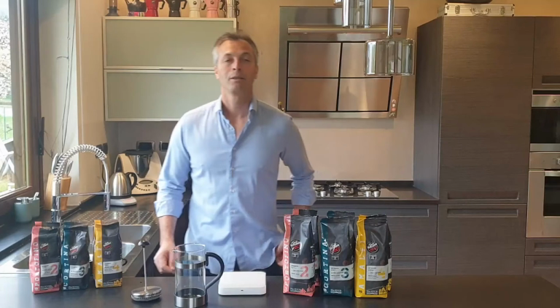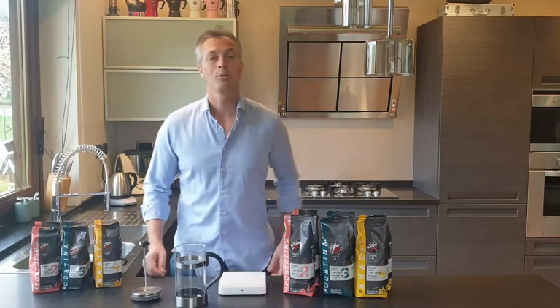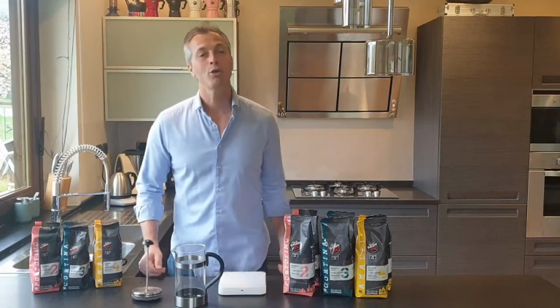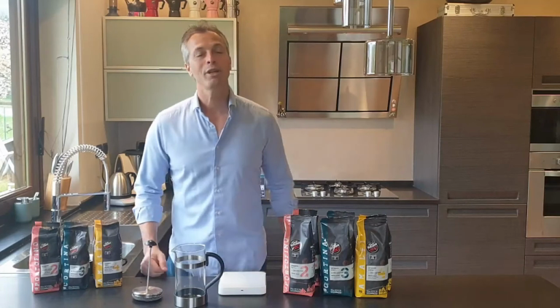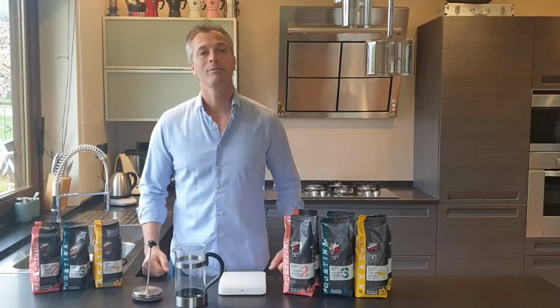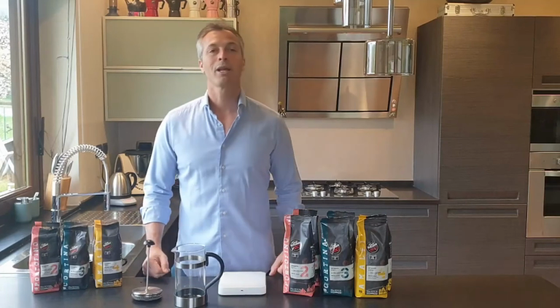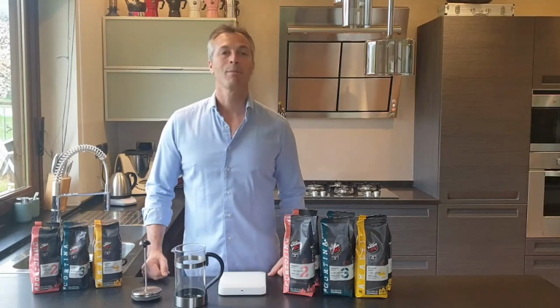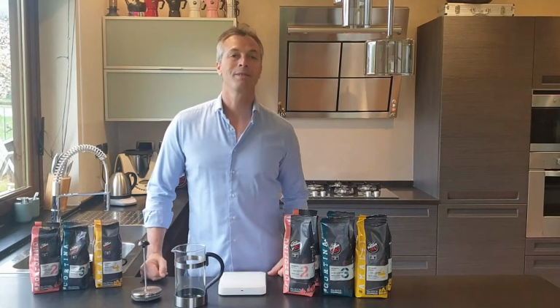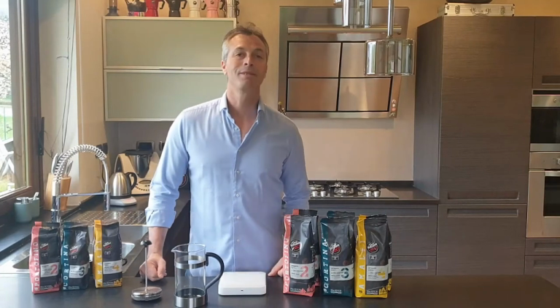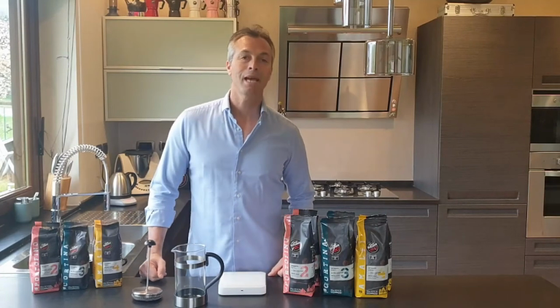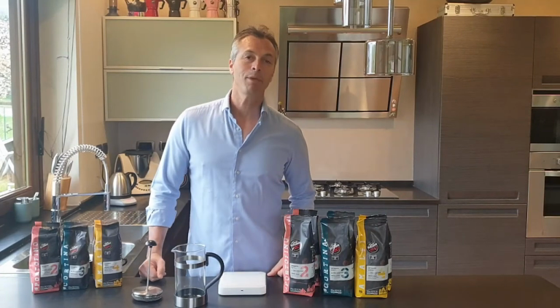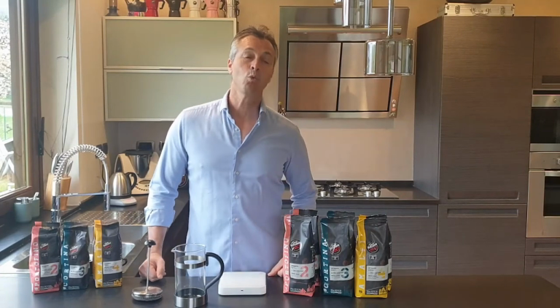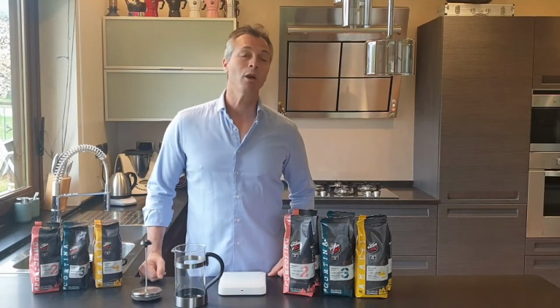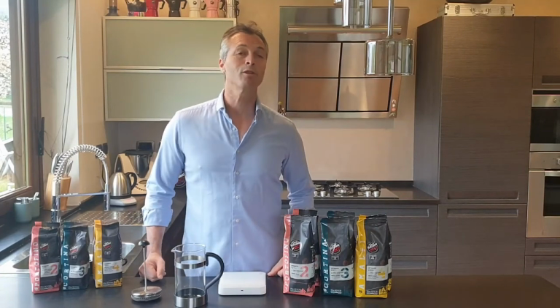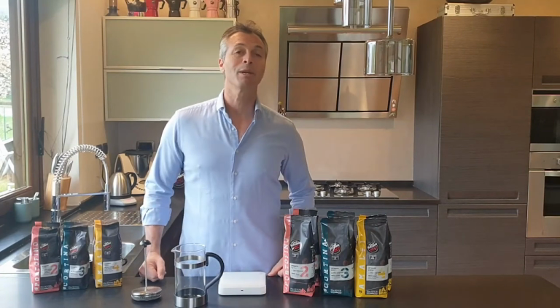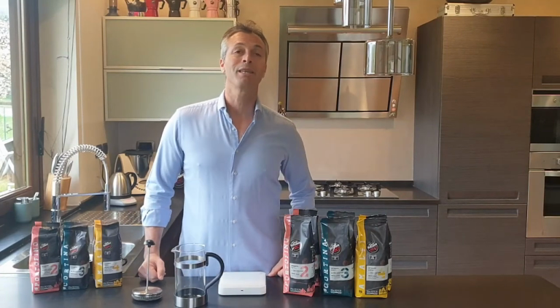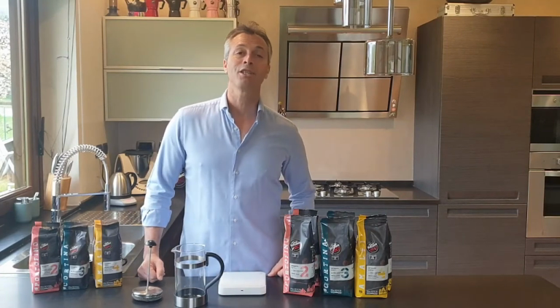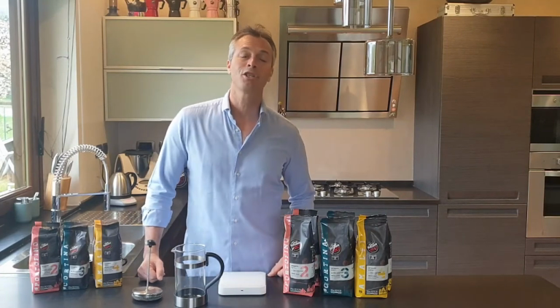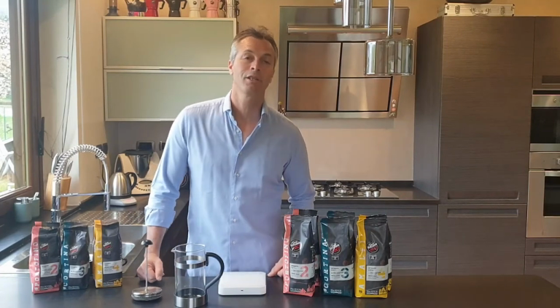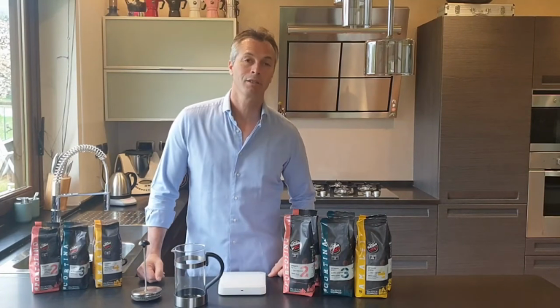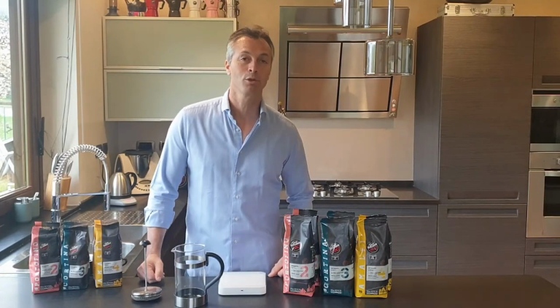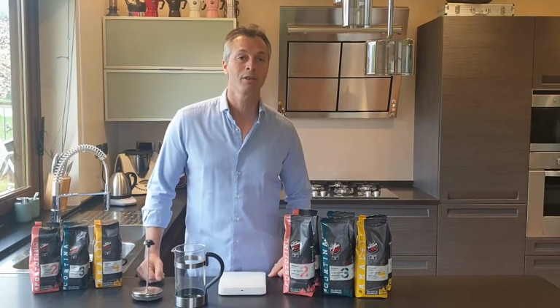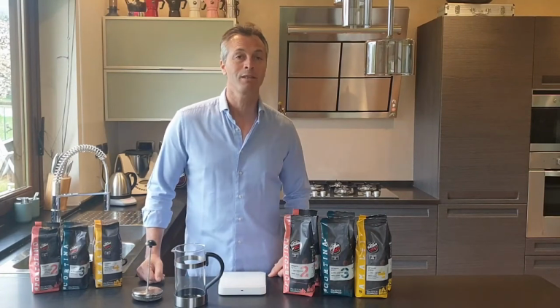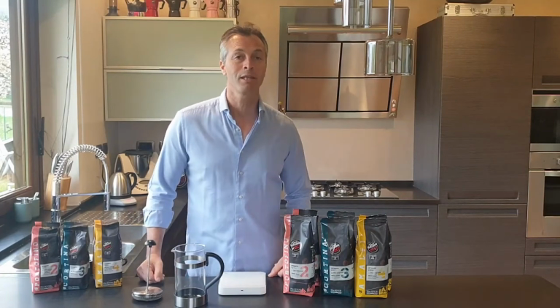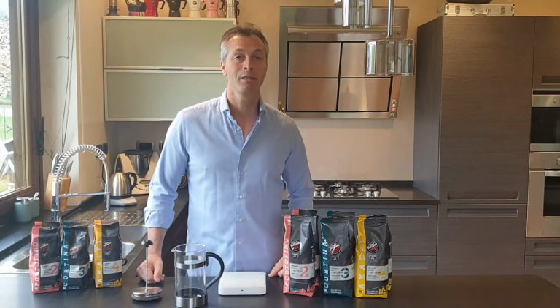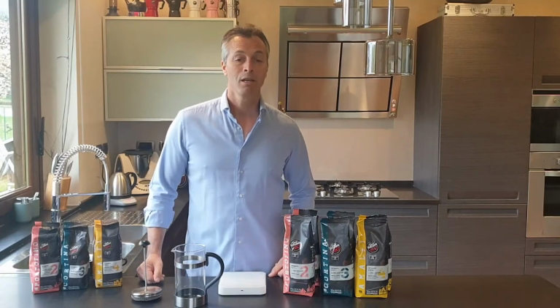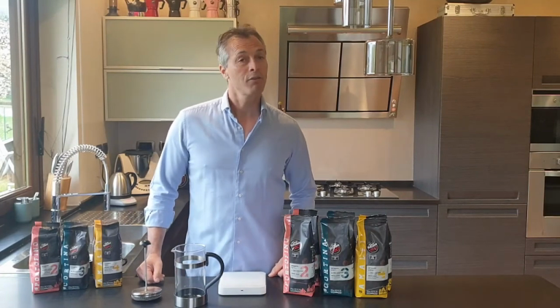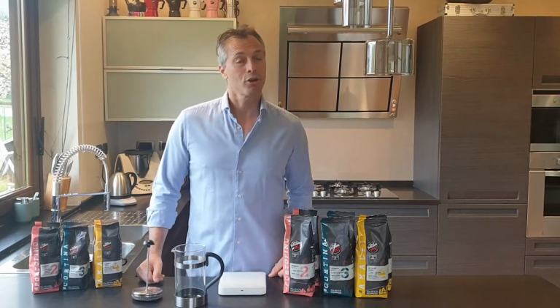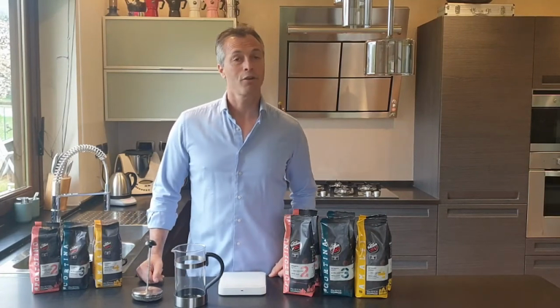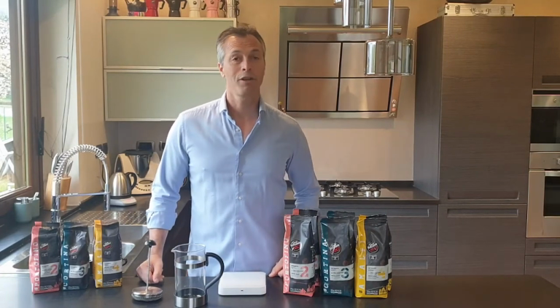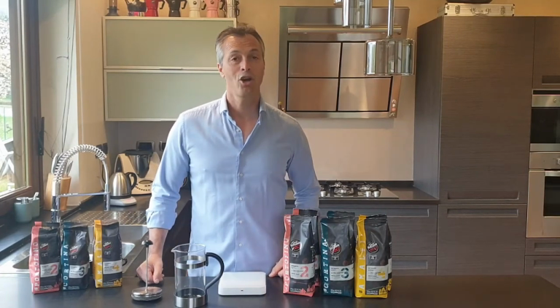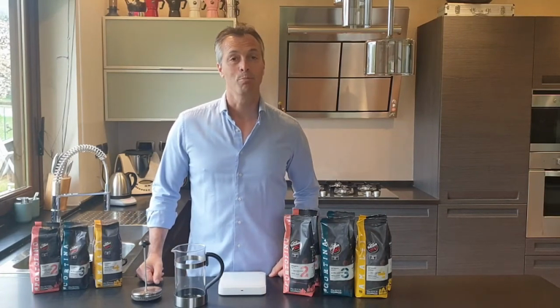Good morning, my name is Damien. Welcome to my kitchen in the north of Italy for a coffee at home.